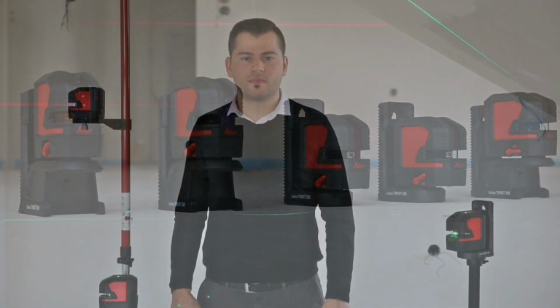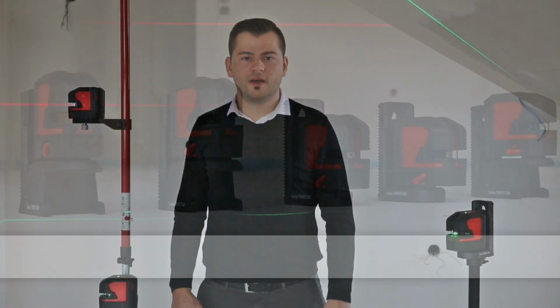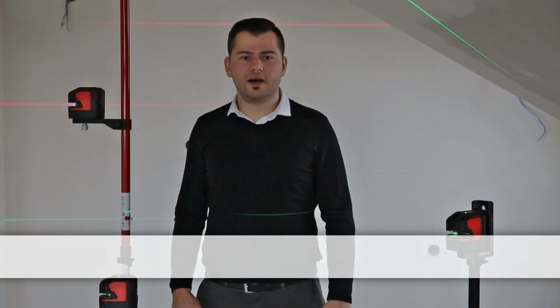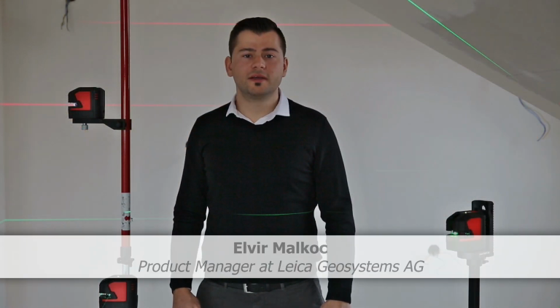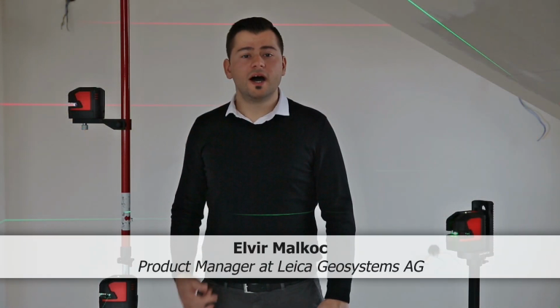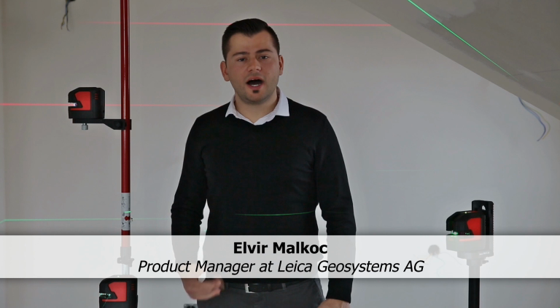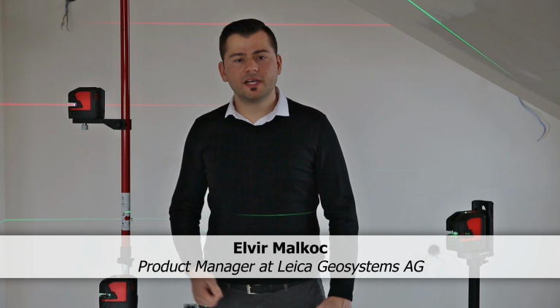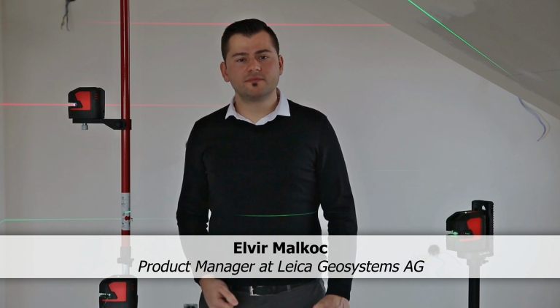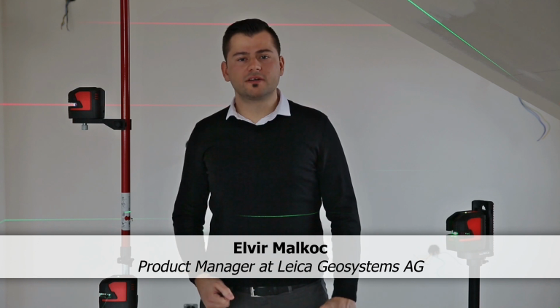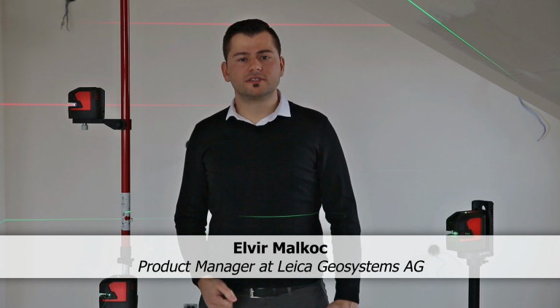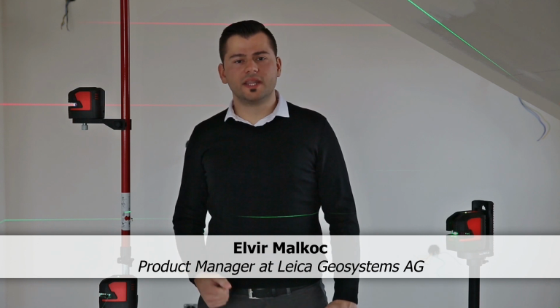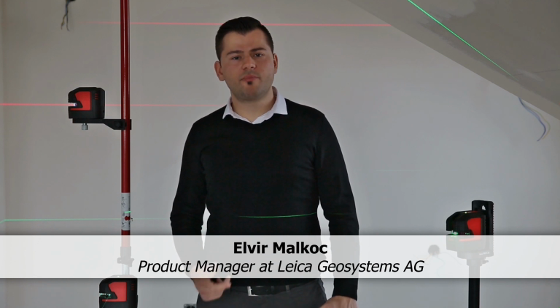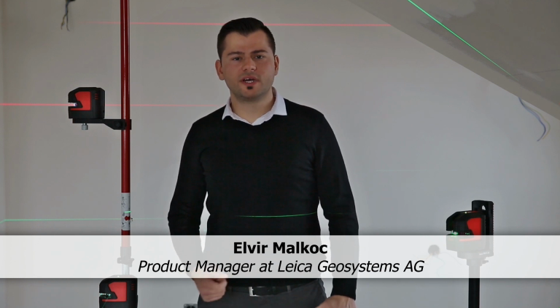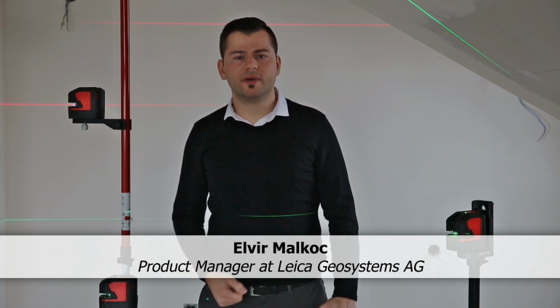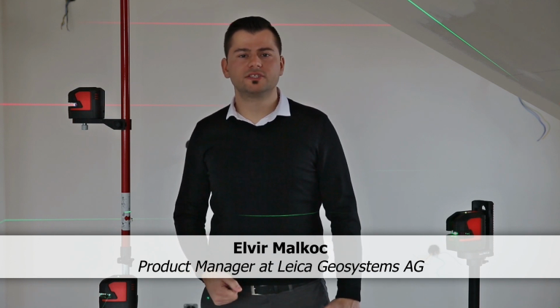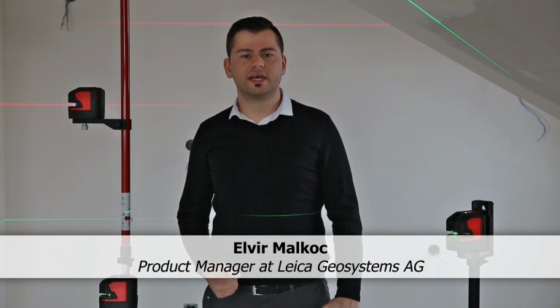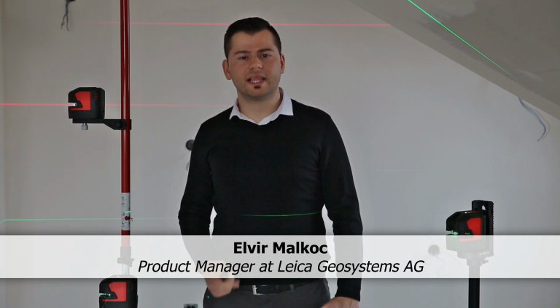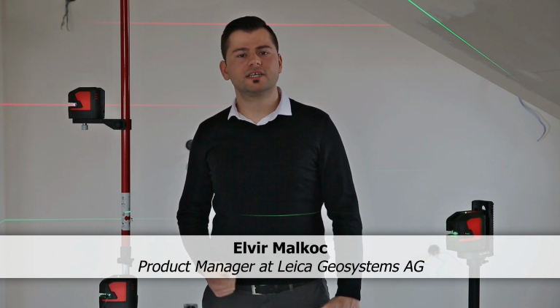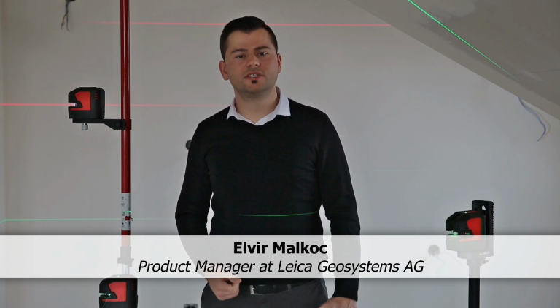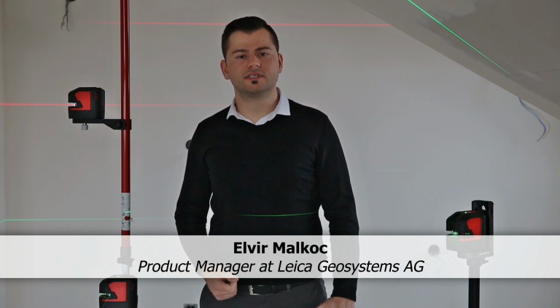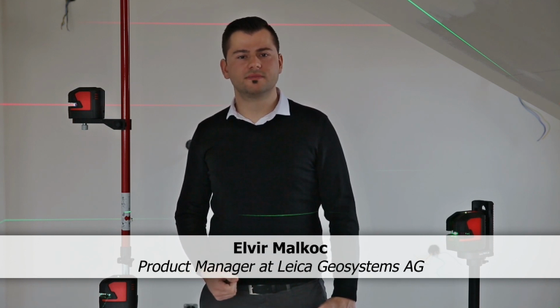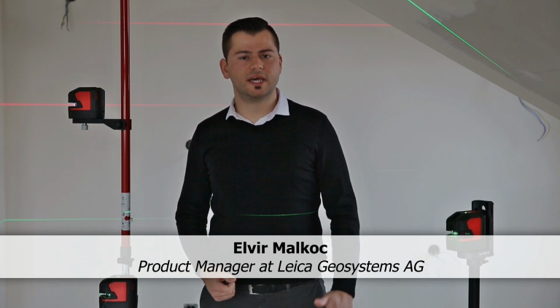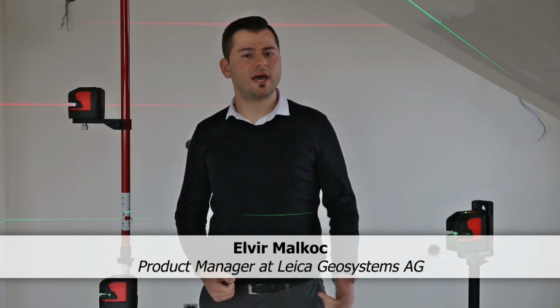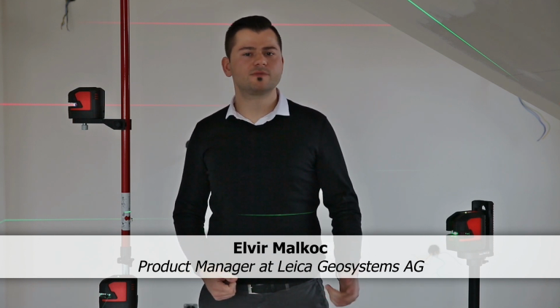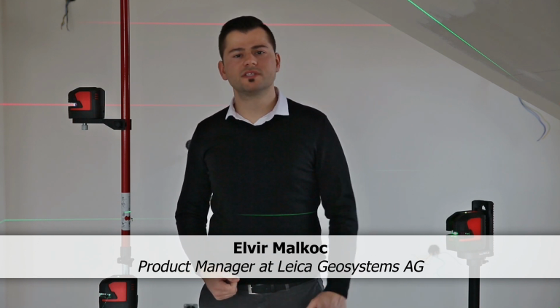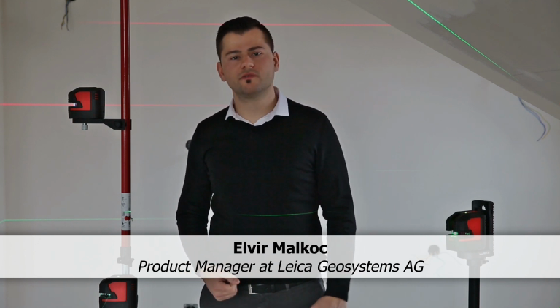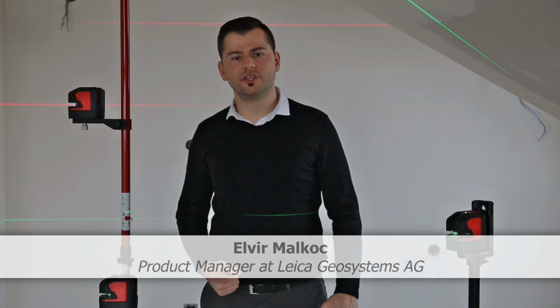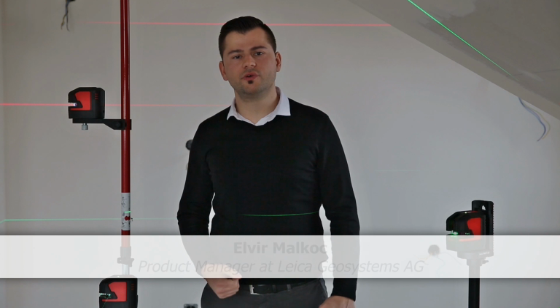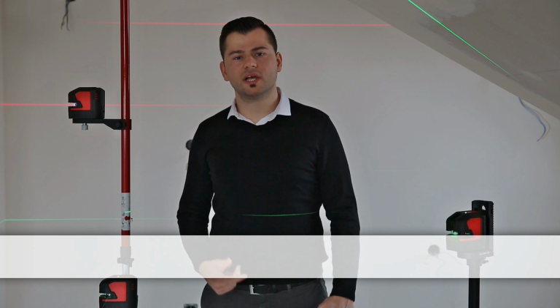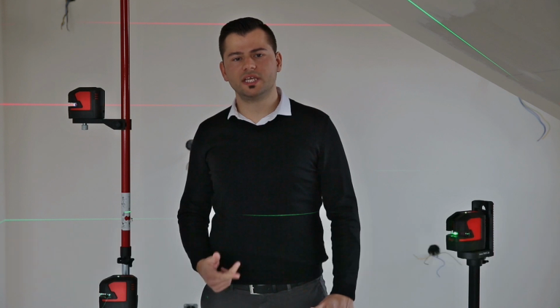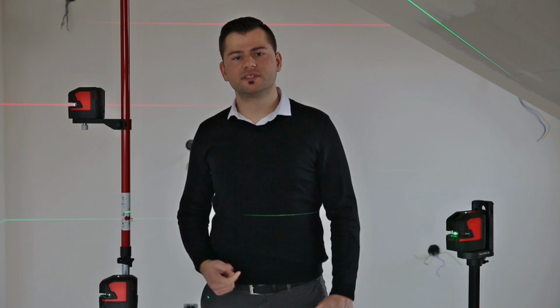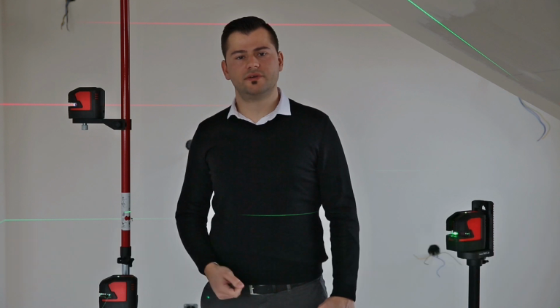Hi, I am Elver Malkoc and I am Product Manager at Leica Geosystems, responsible for the new Leica Lino series.